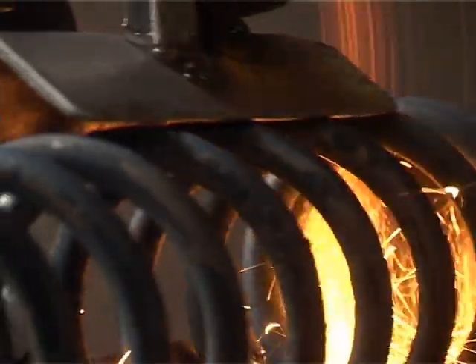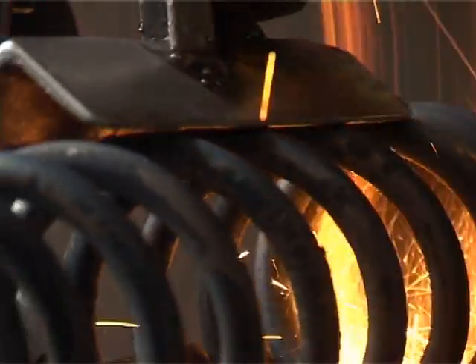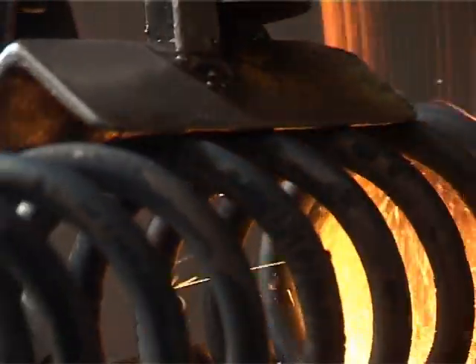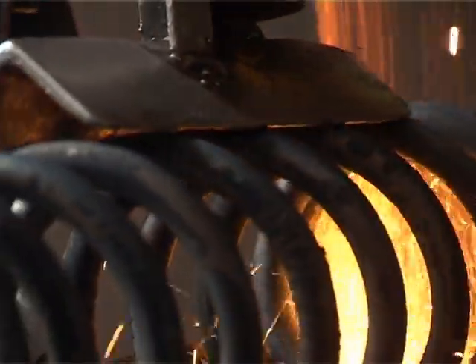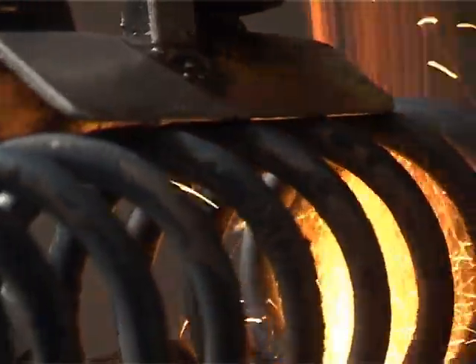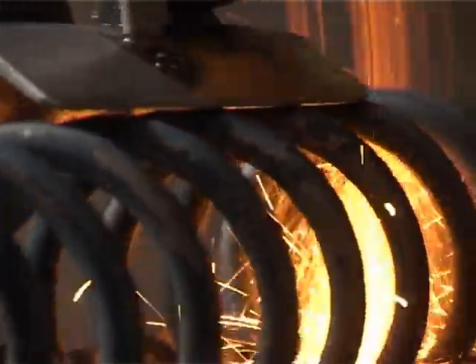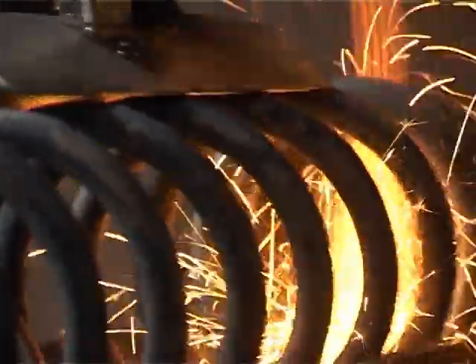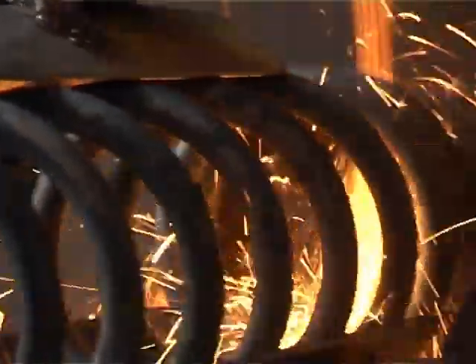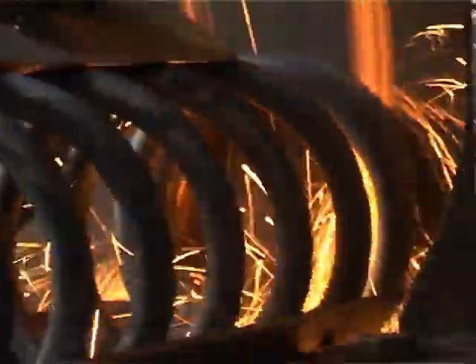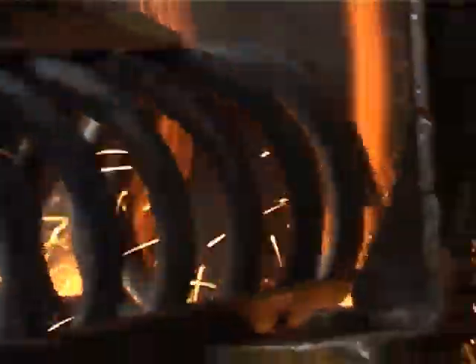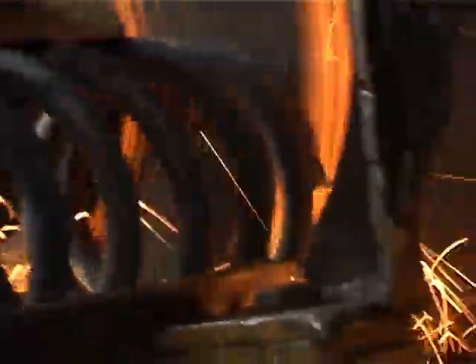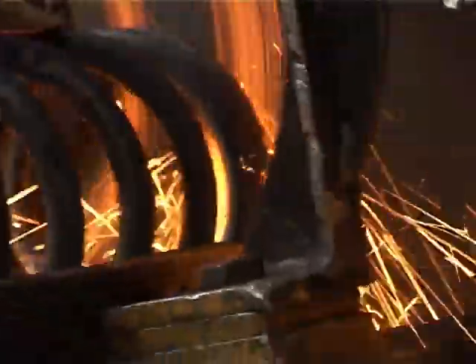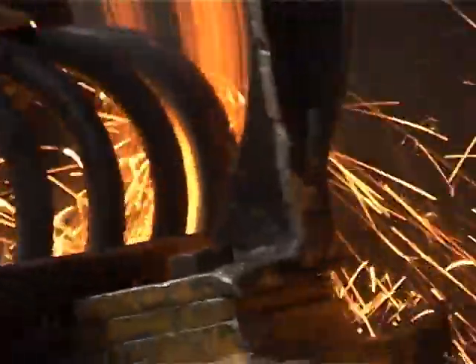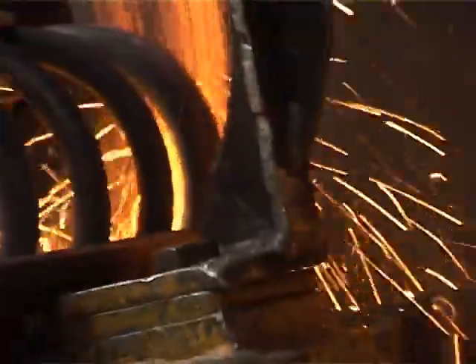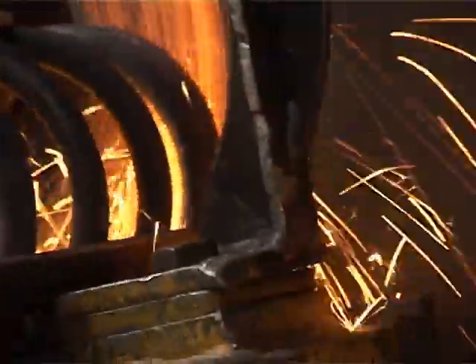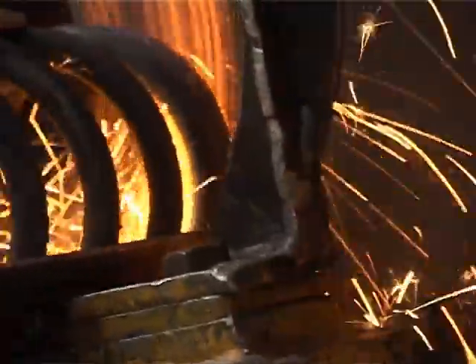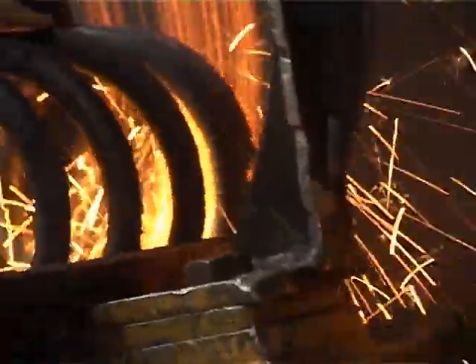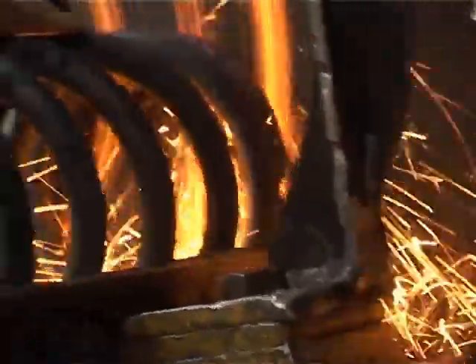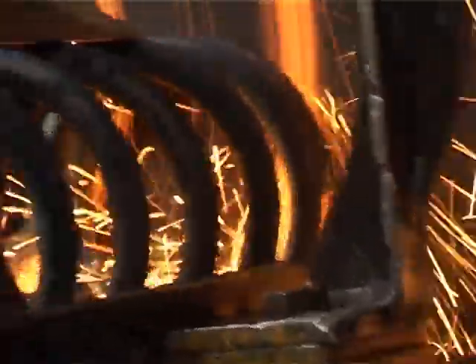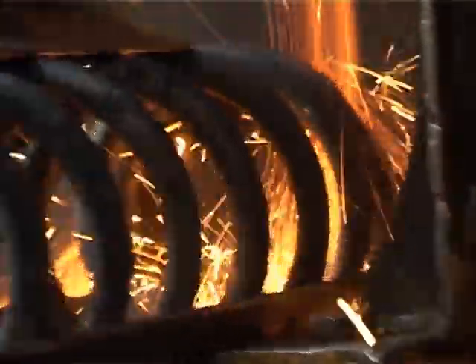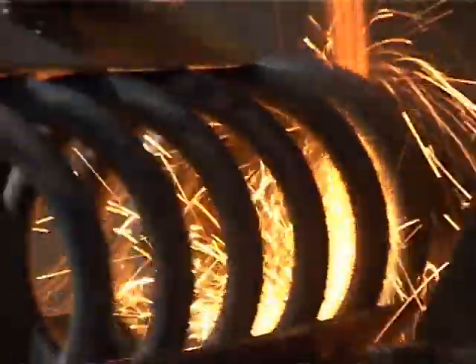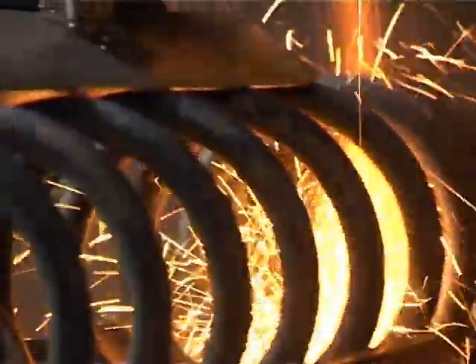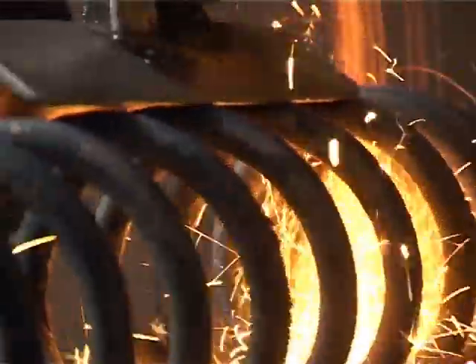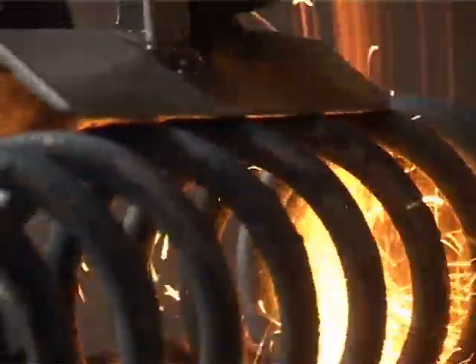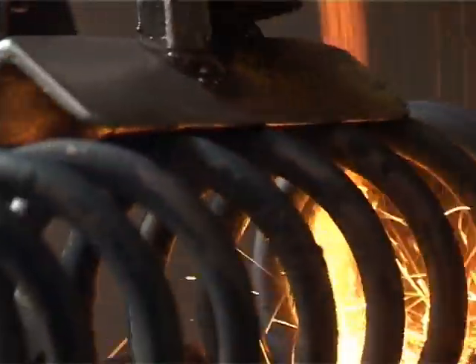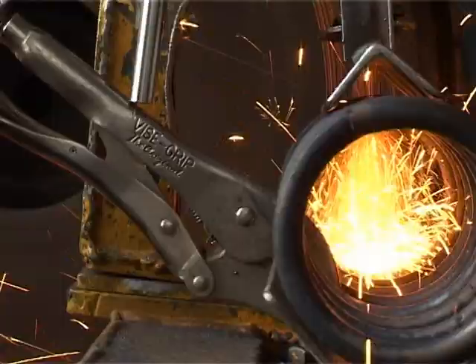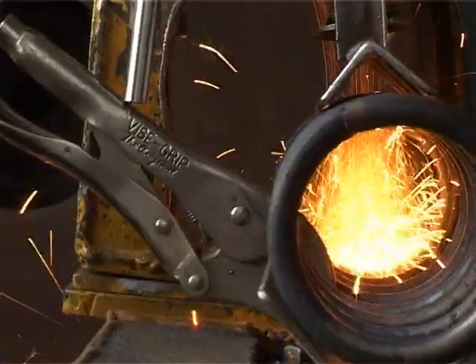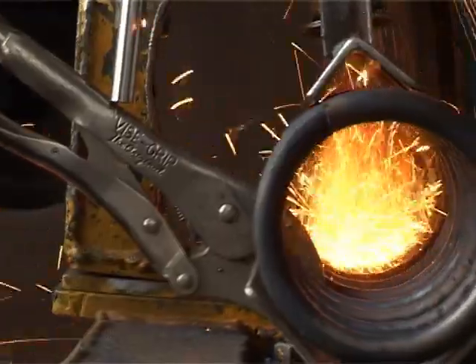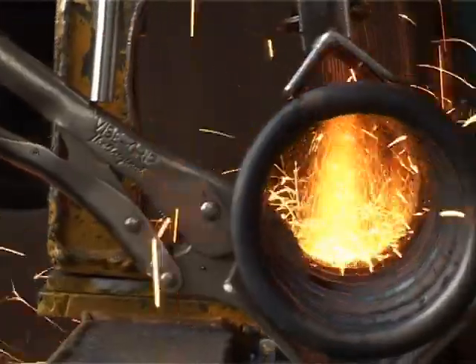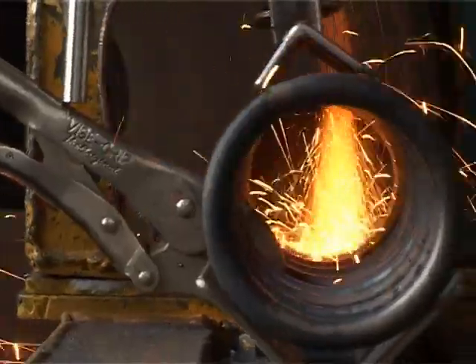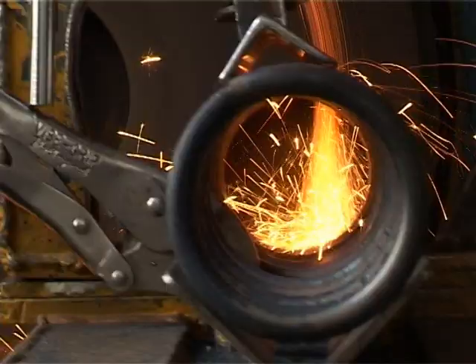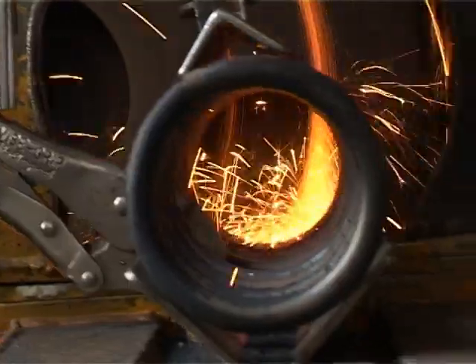After tempering, if the design requires it, the coil ends are ground flat on an automated grinding machine.